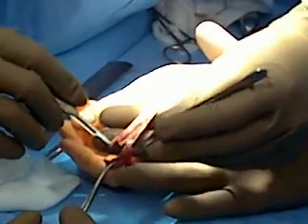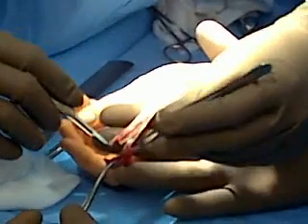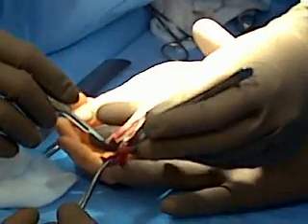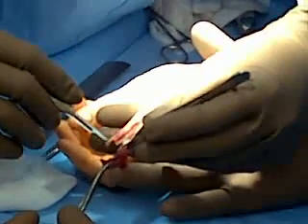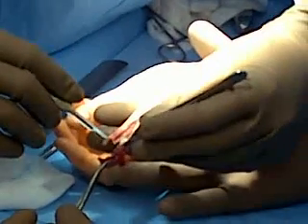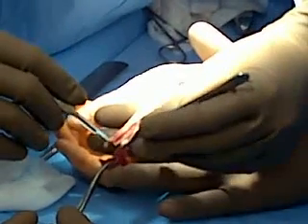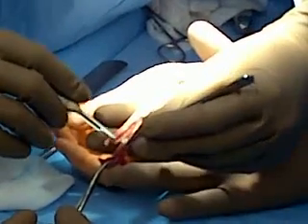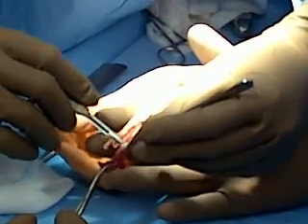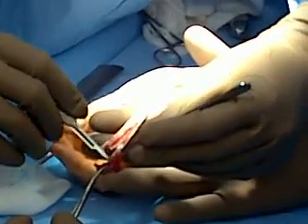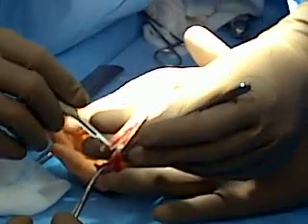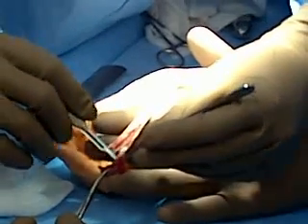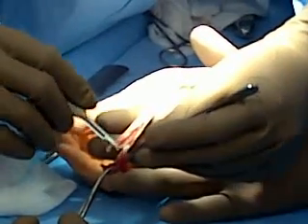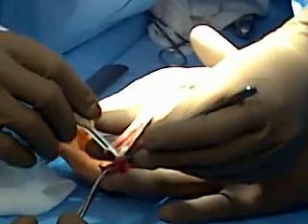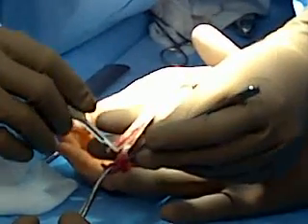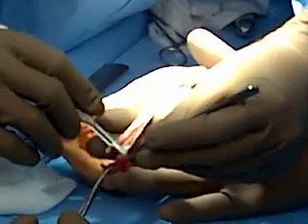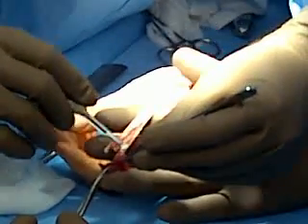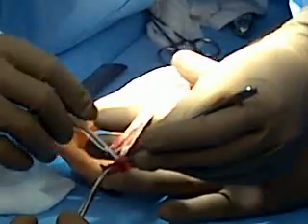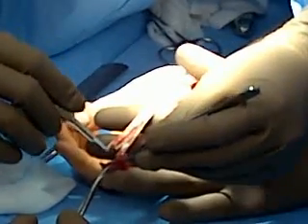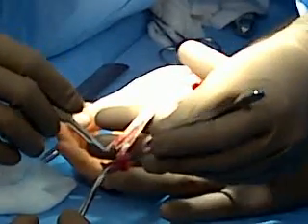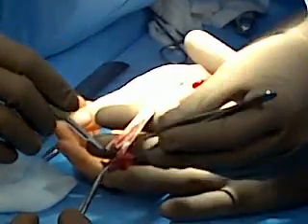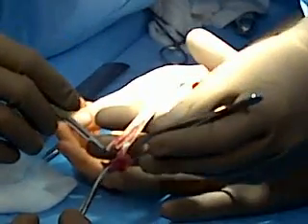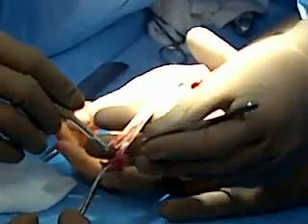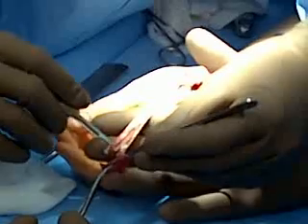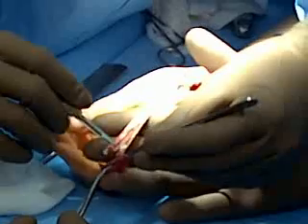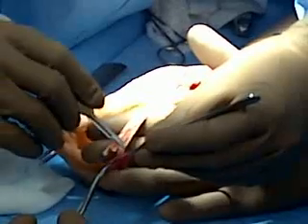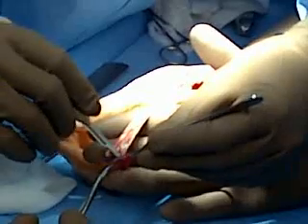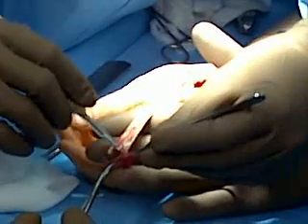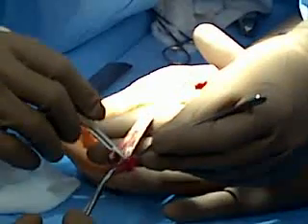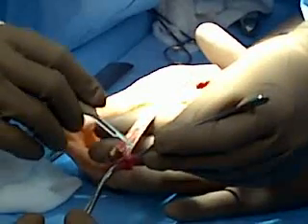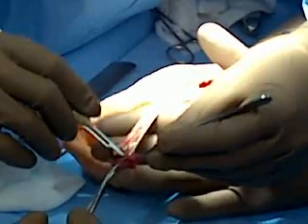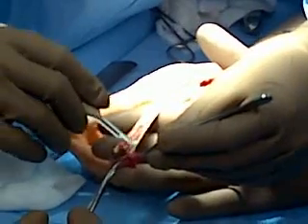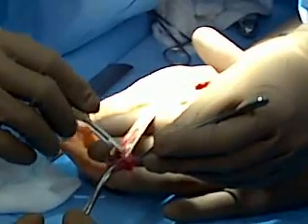I try to get so much of it off as I can without damaging the piece of tendon that I want to use.